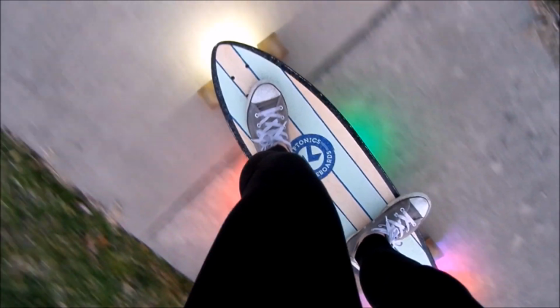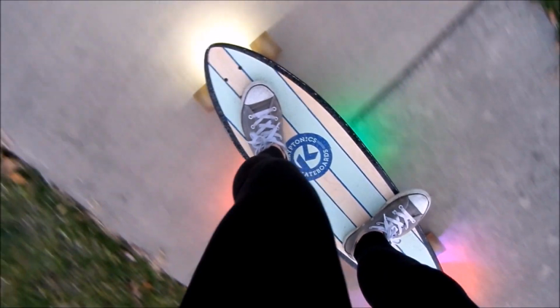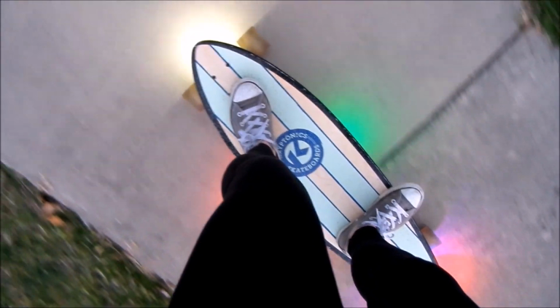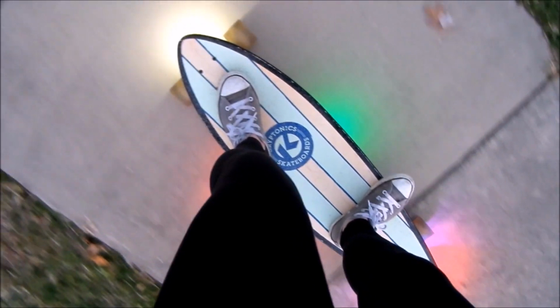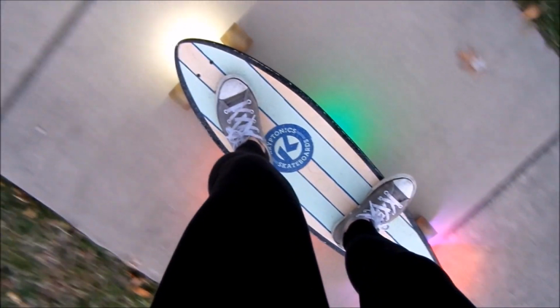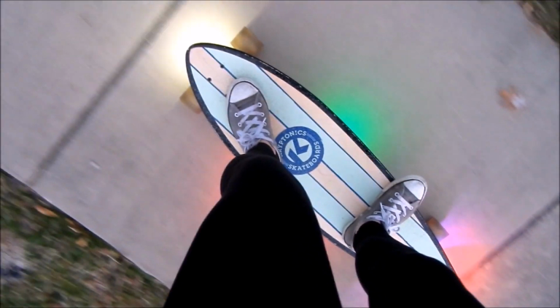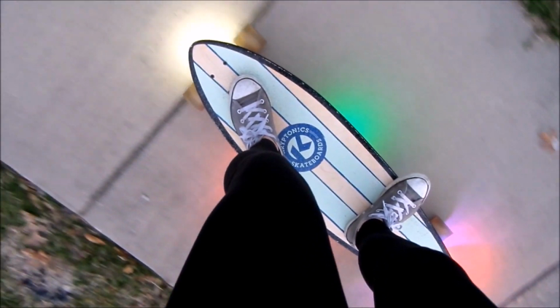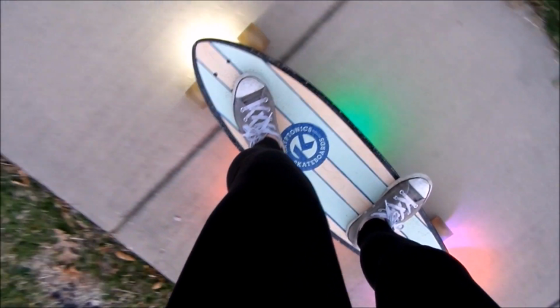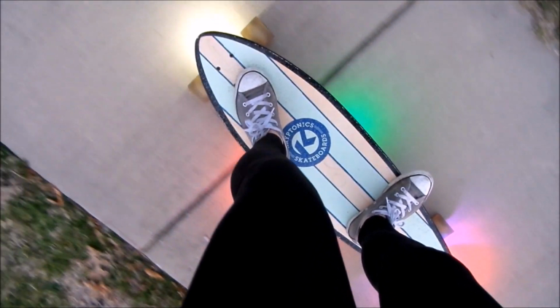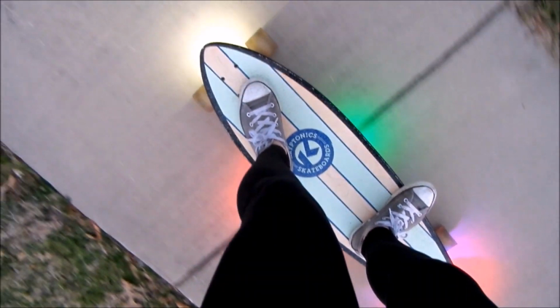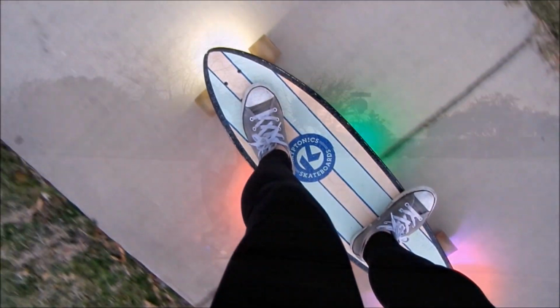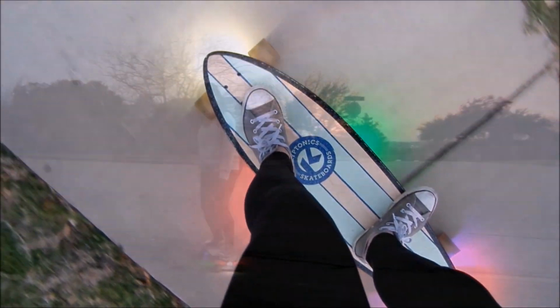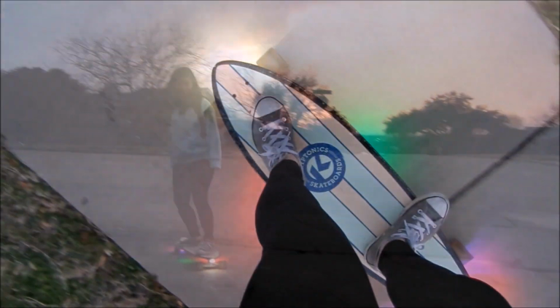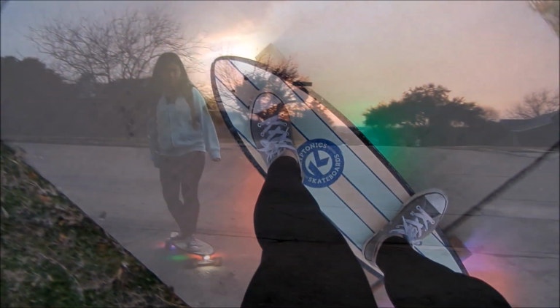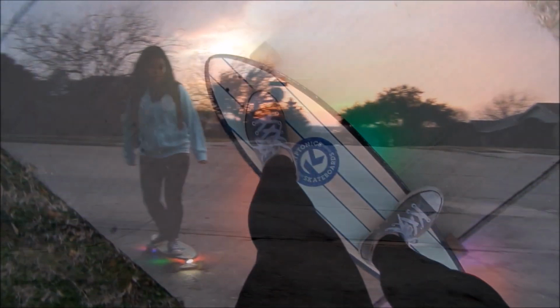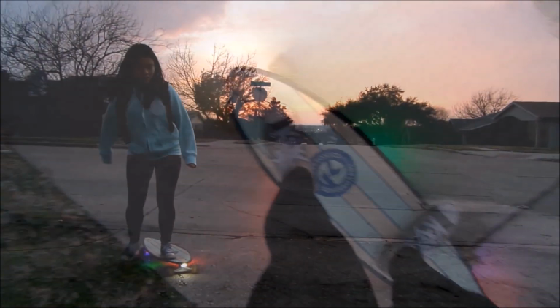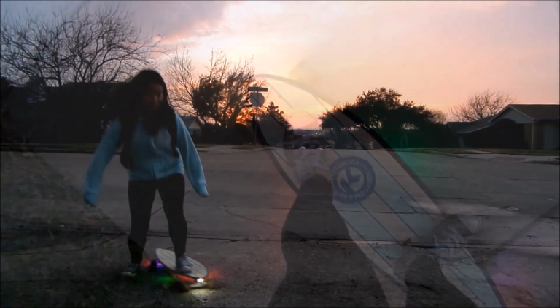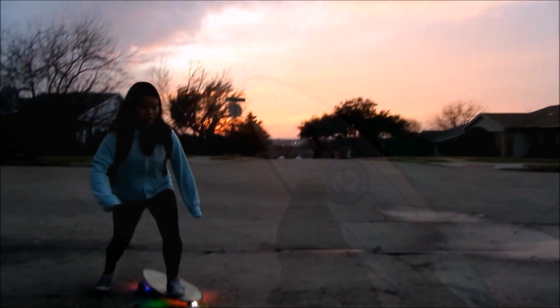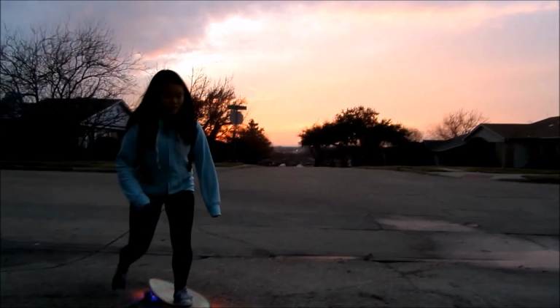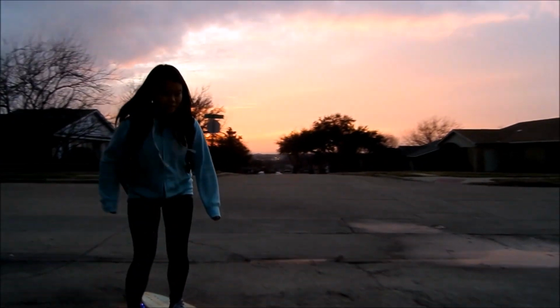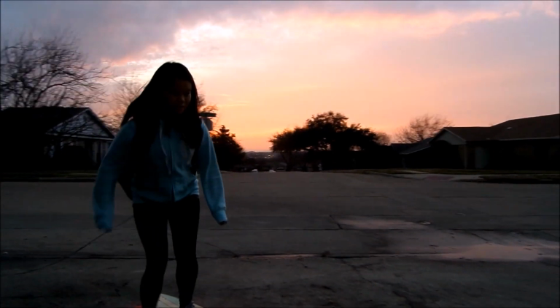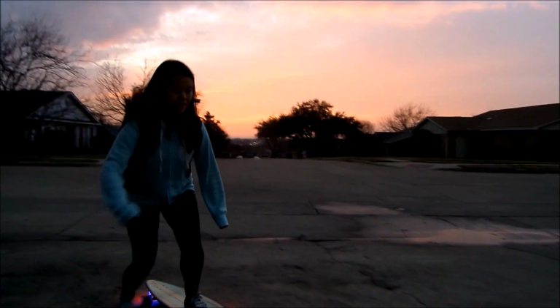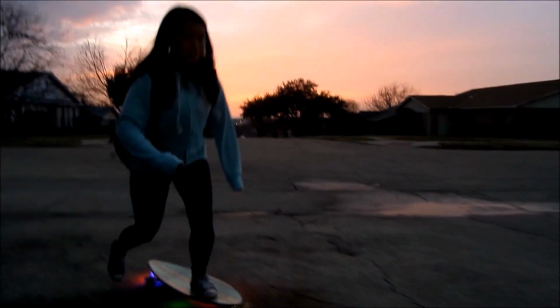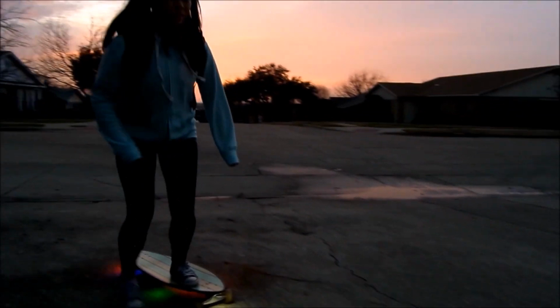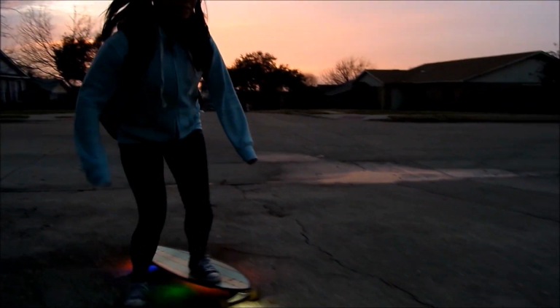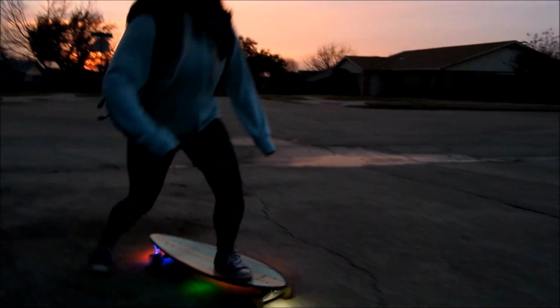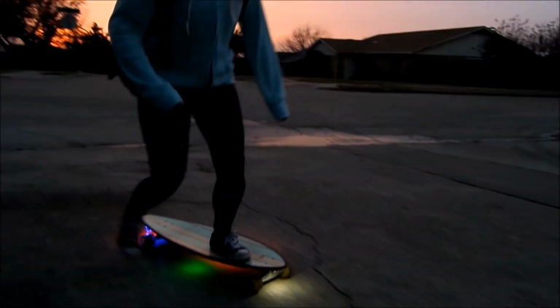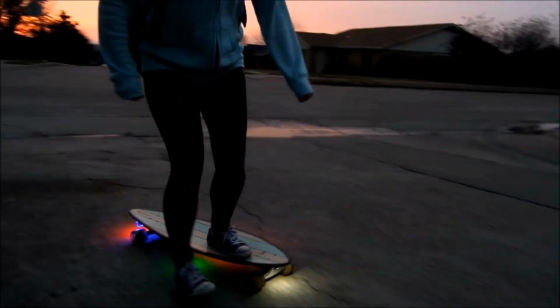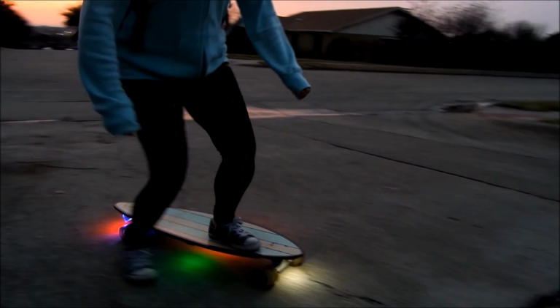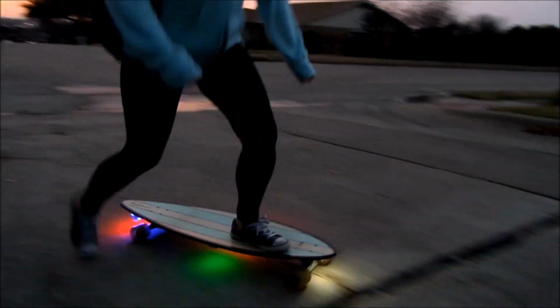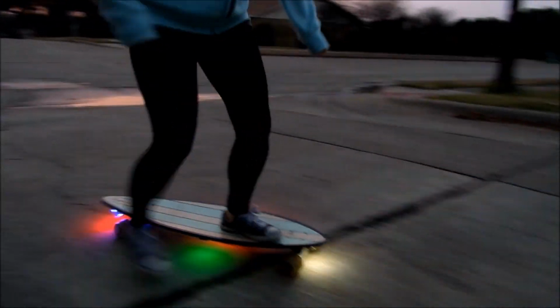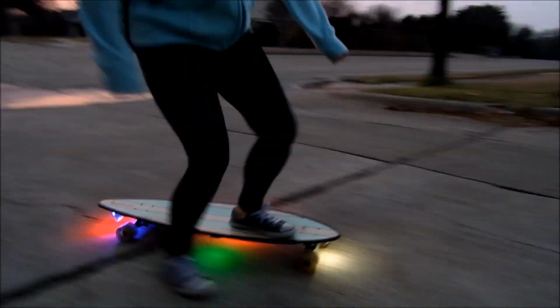The cool part is, you can install these lights yourself. Got a few hours? Get started now.